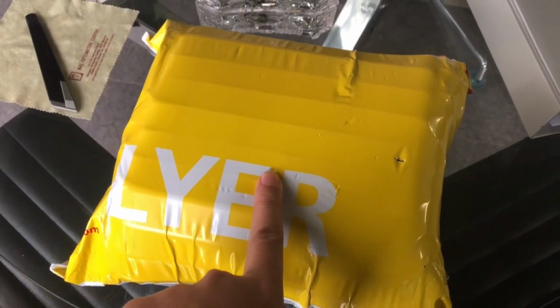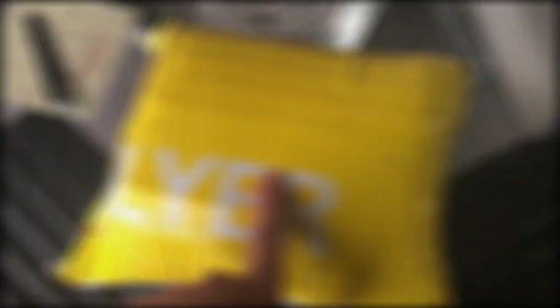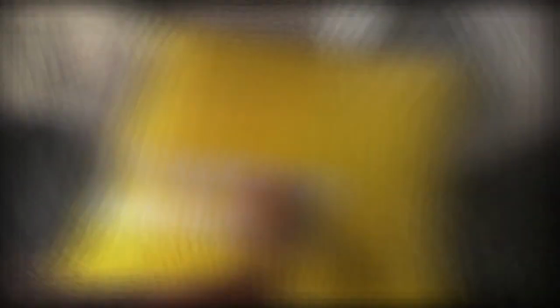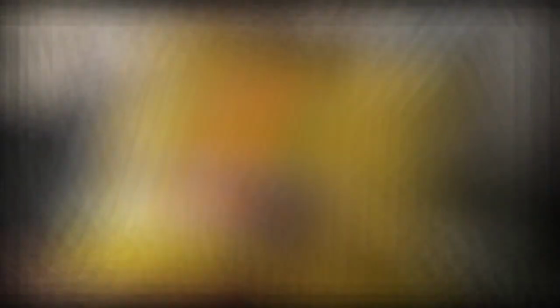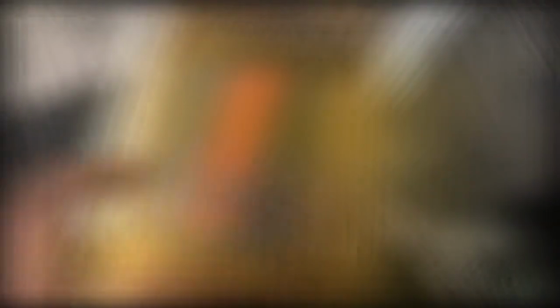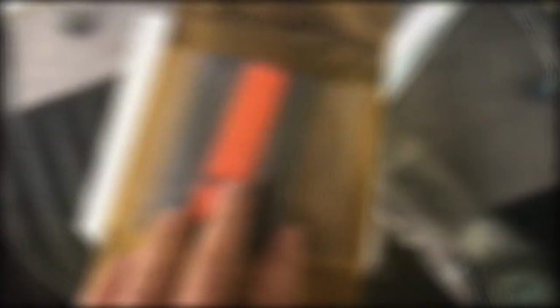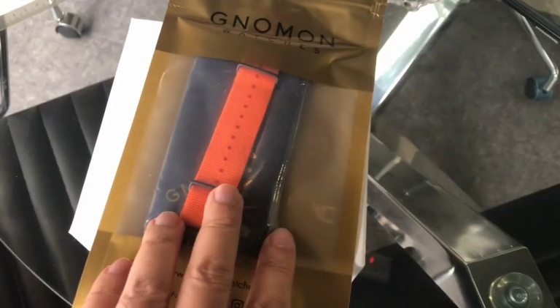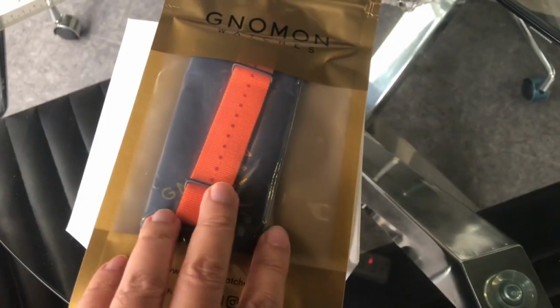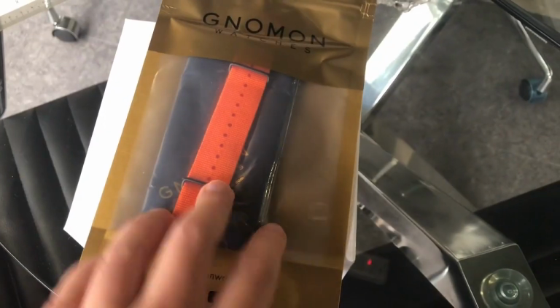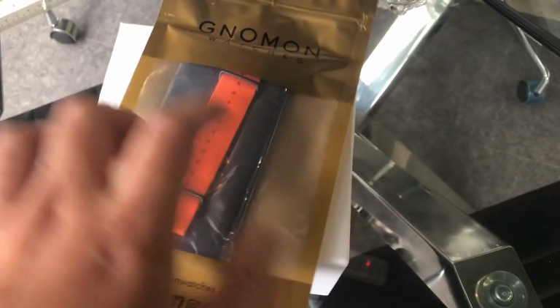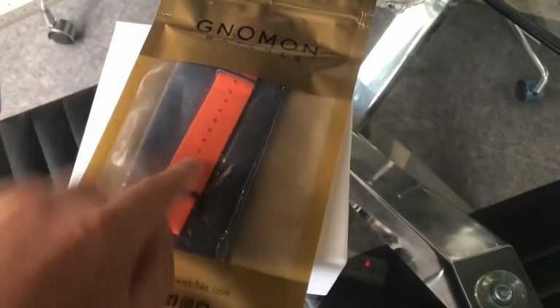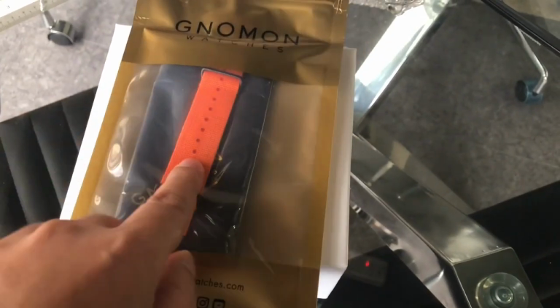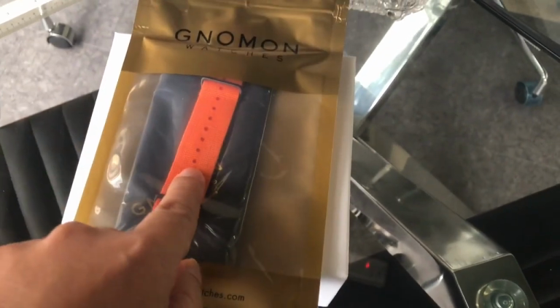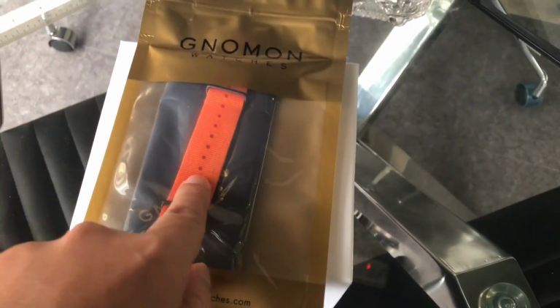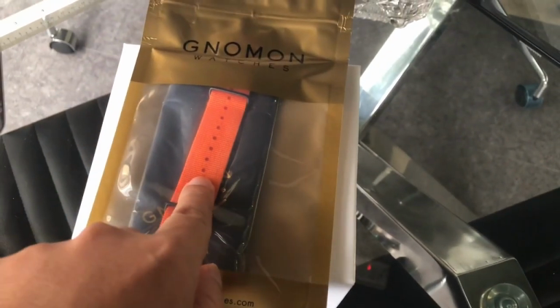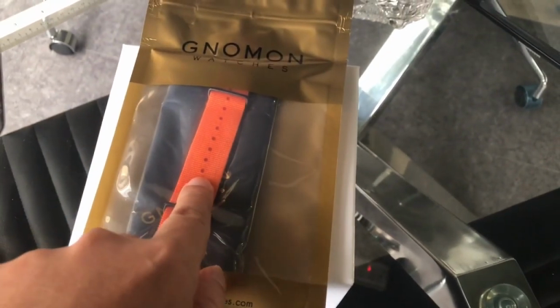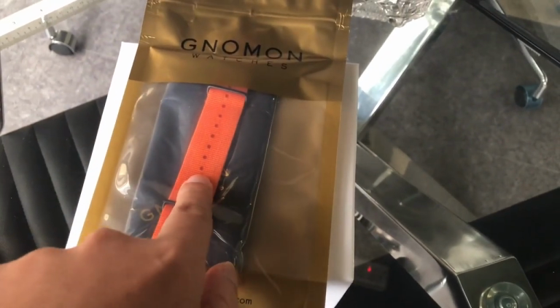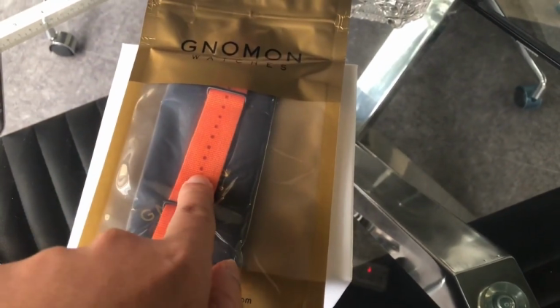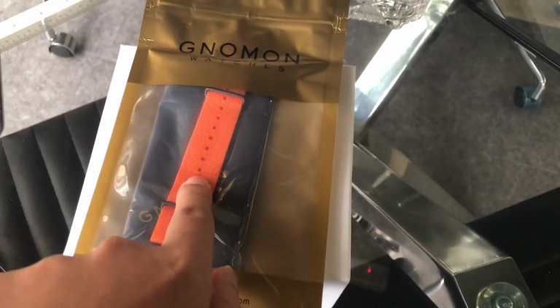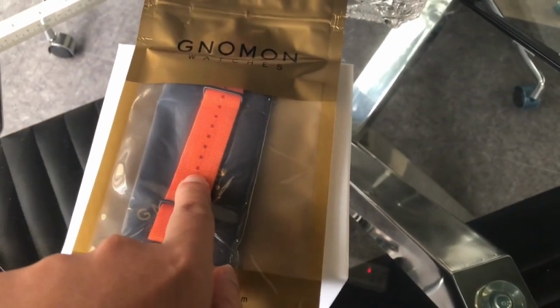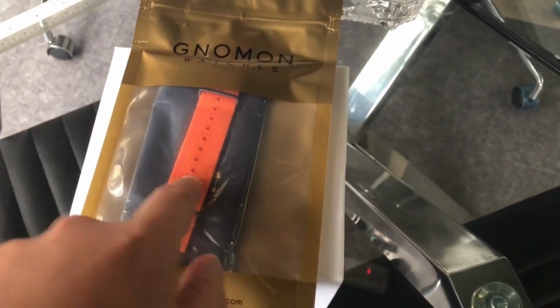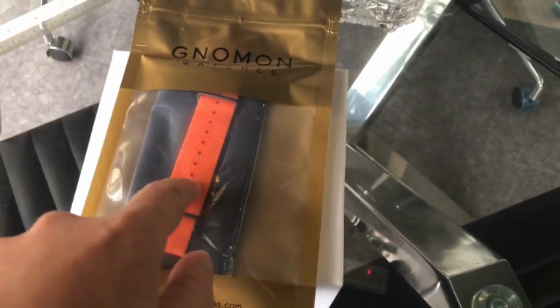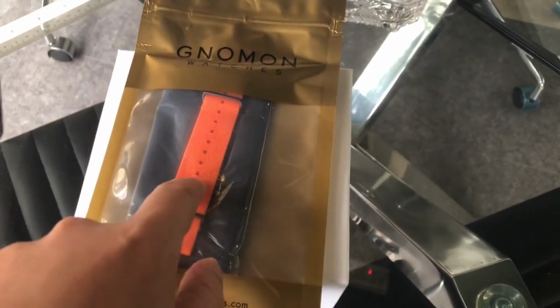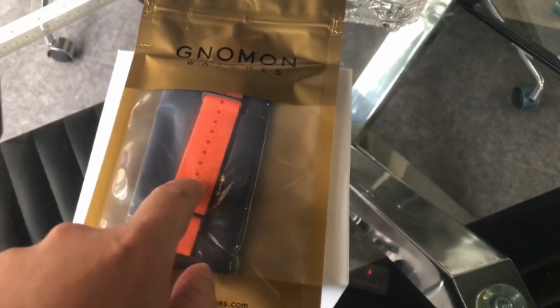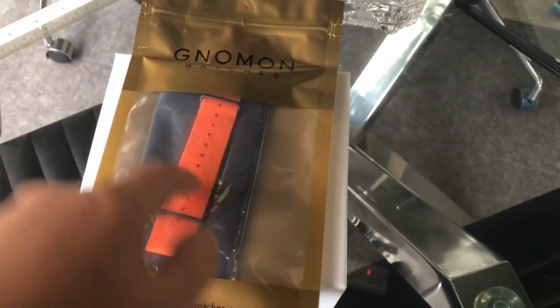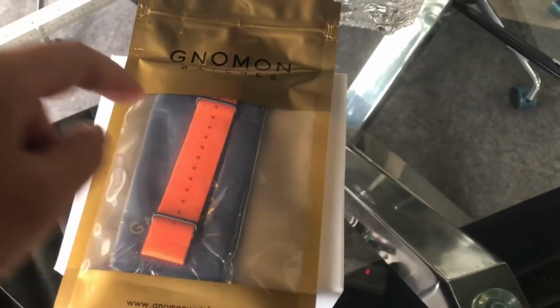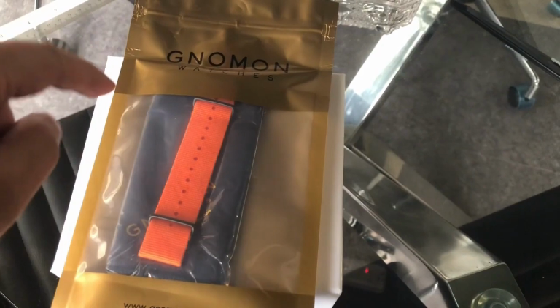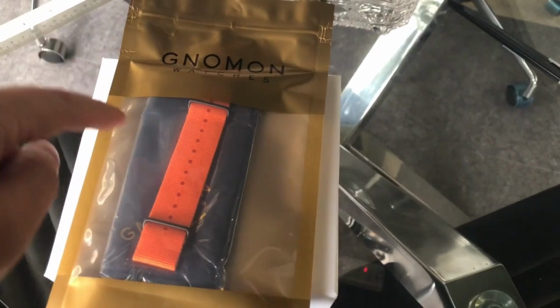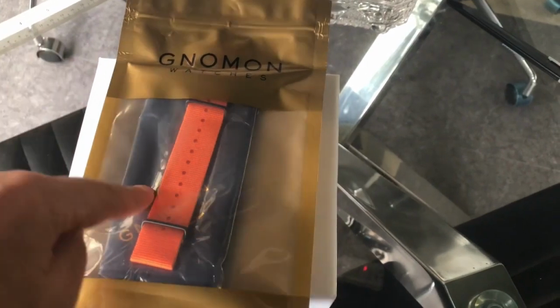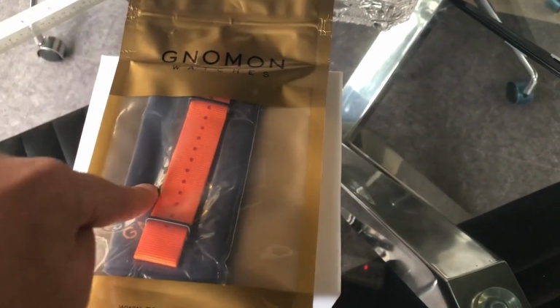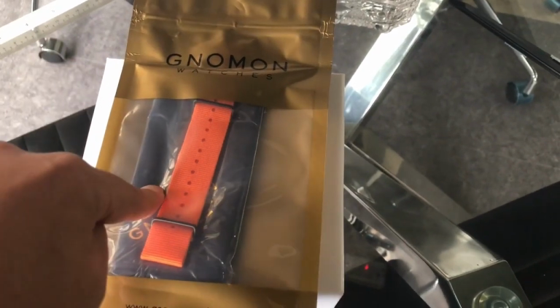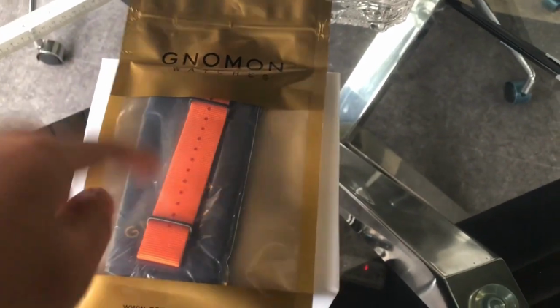Okay, I got two packages. One is a NATO strap, a 2mm, and a working cloth.